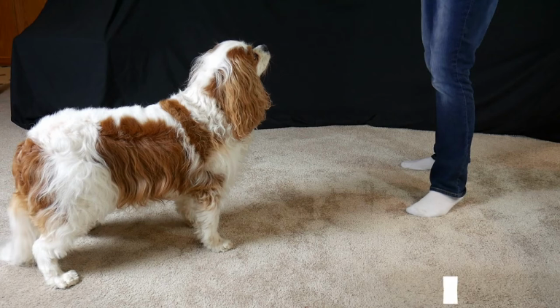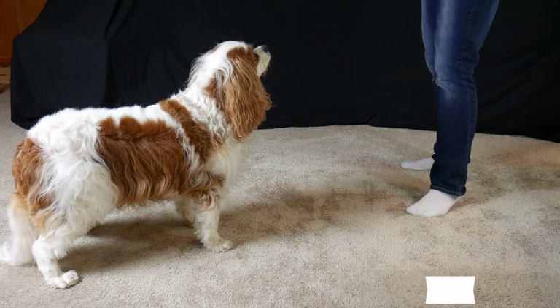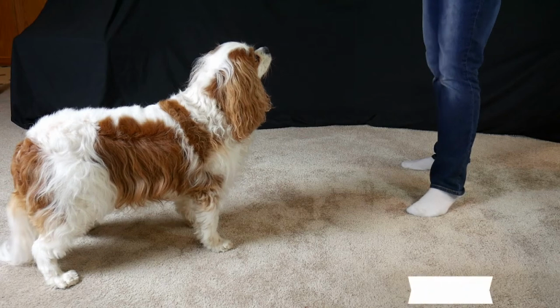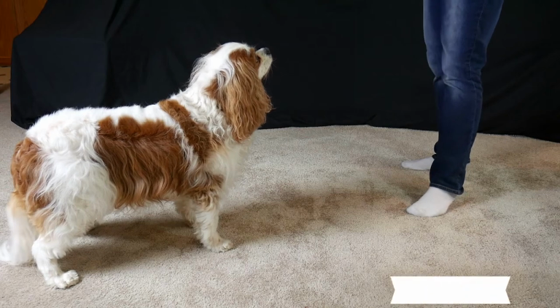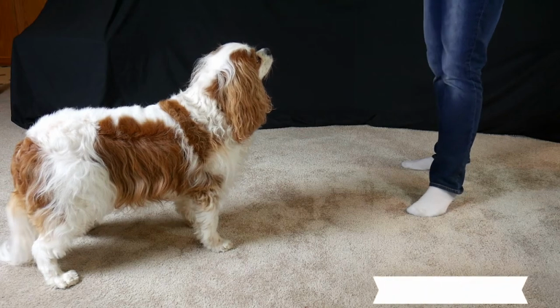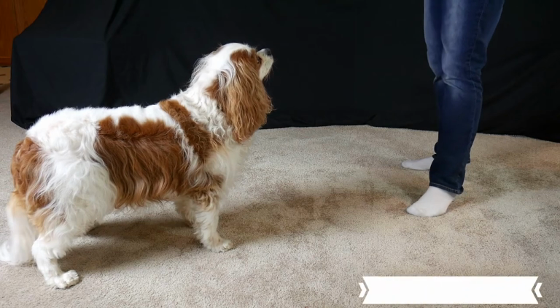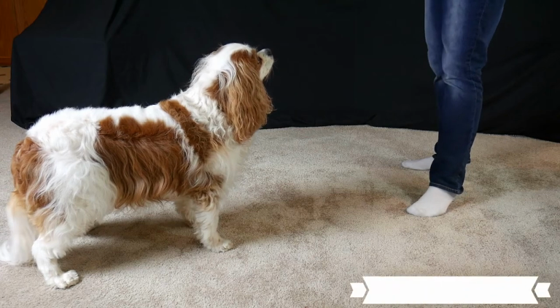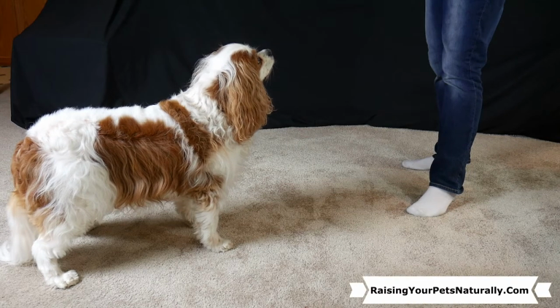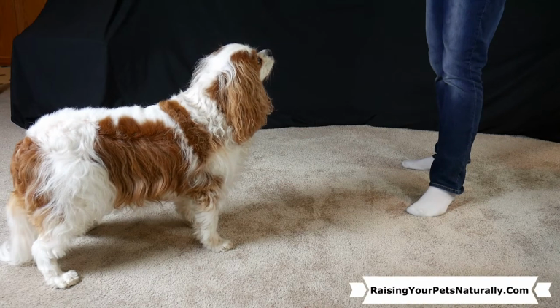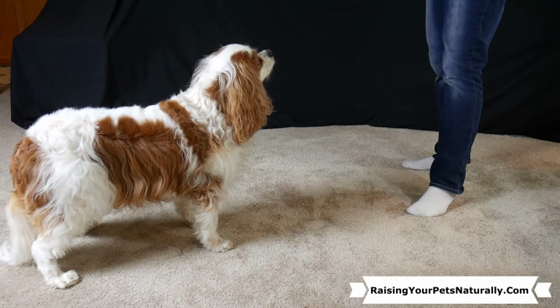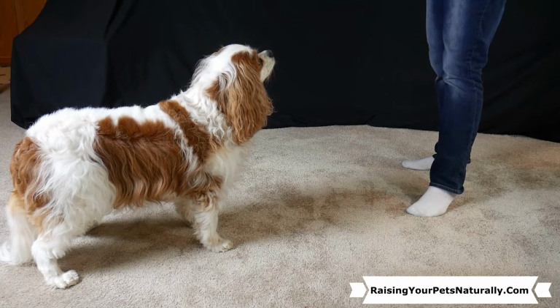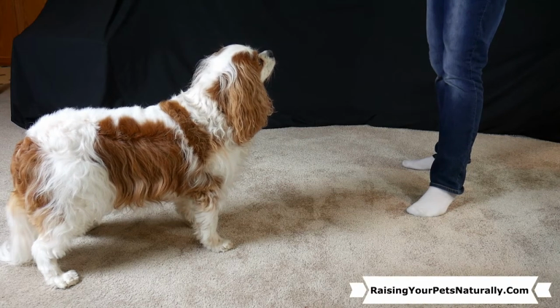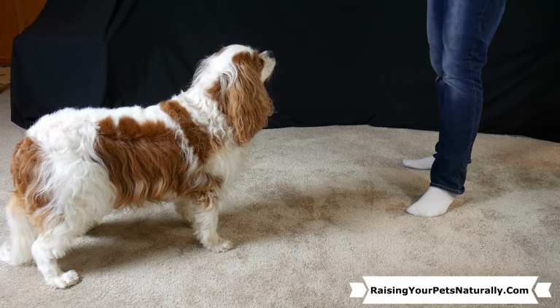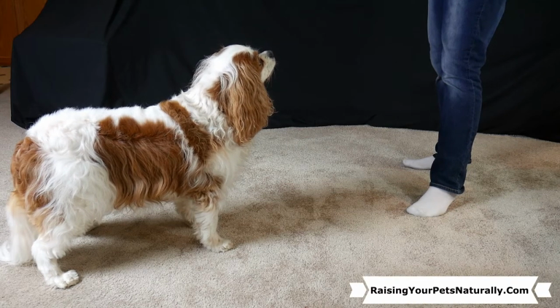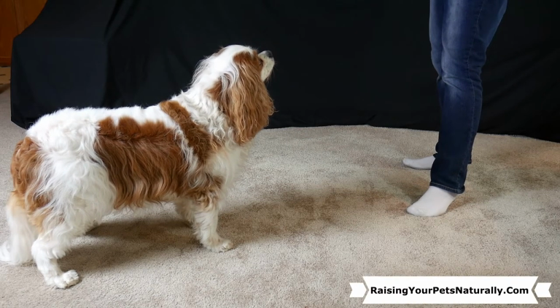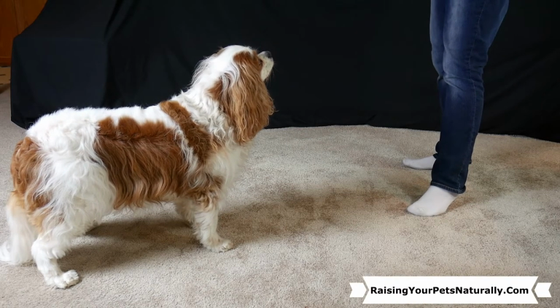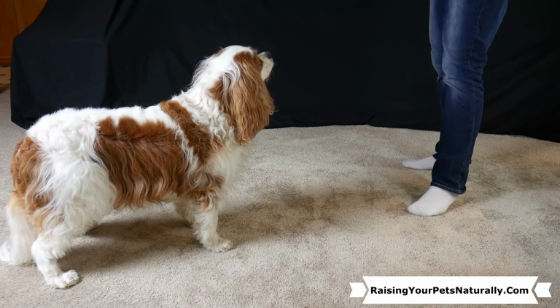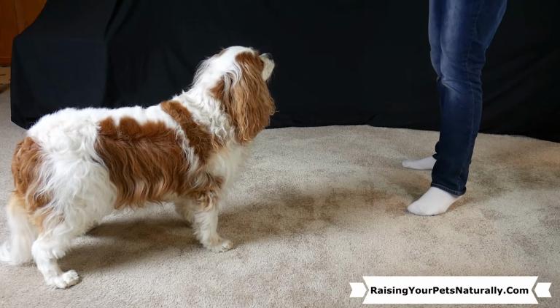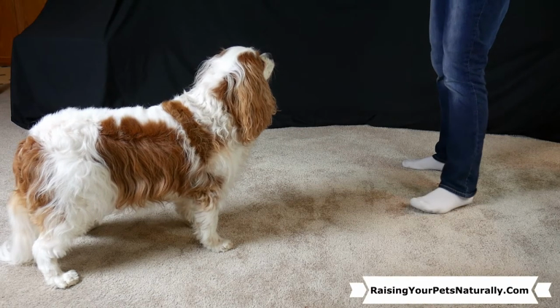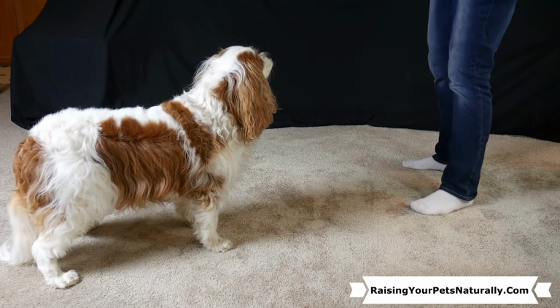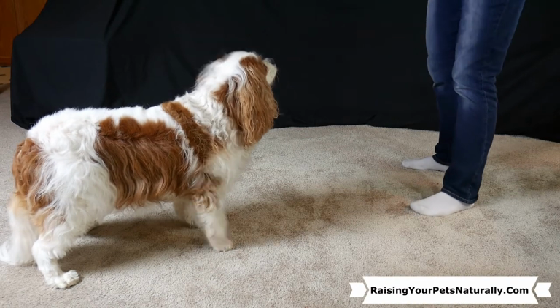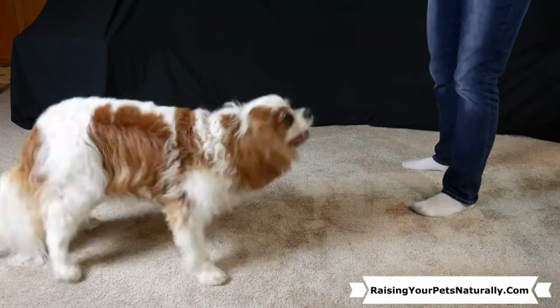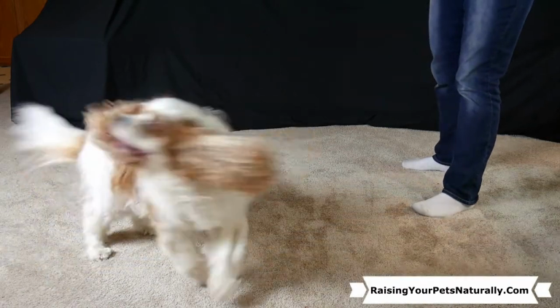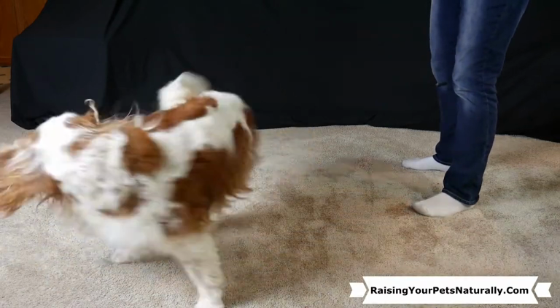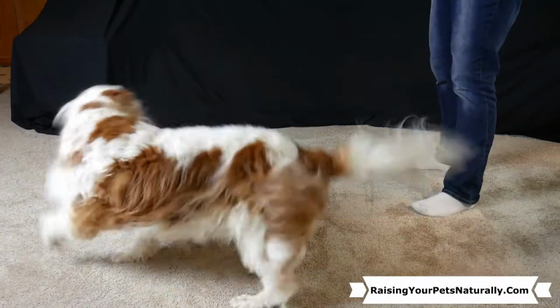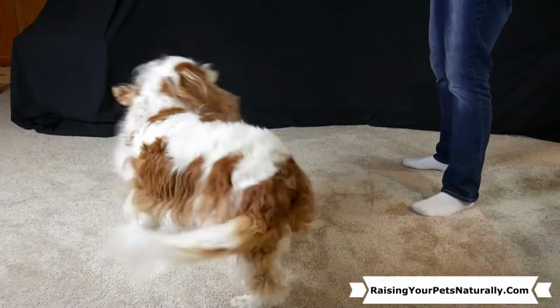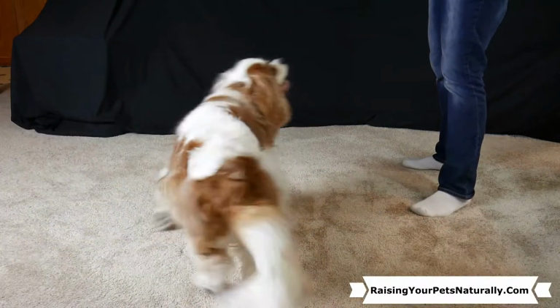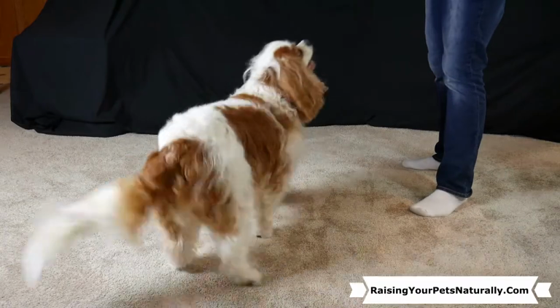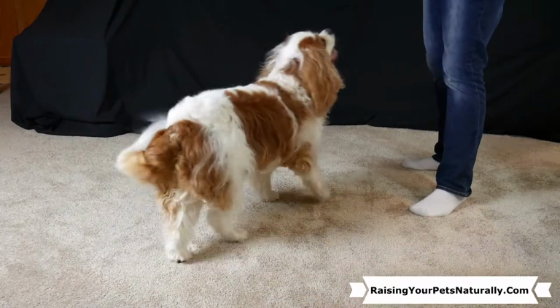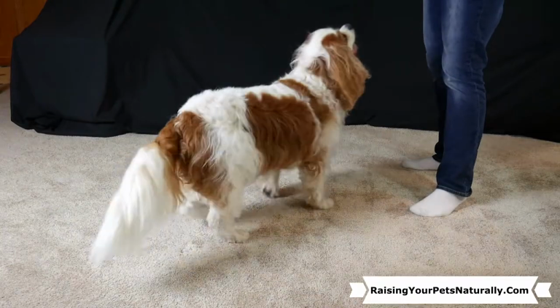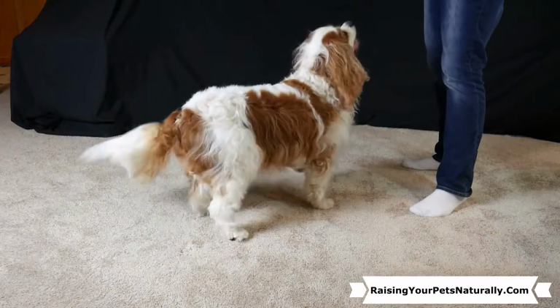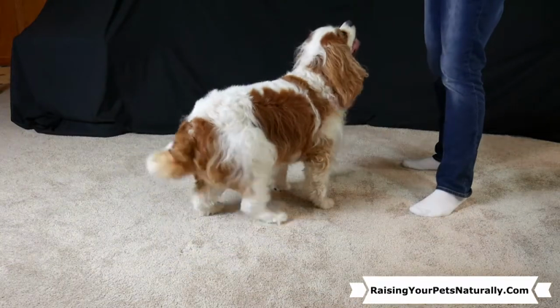In this dog training video, we're going to teach your dog how to spin. So stay tuned!